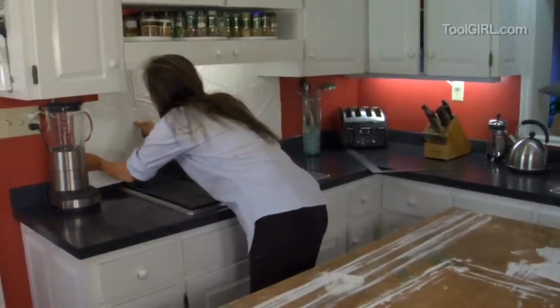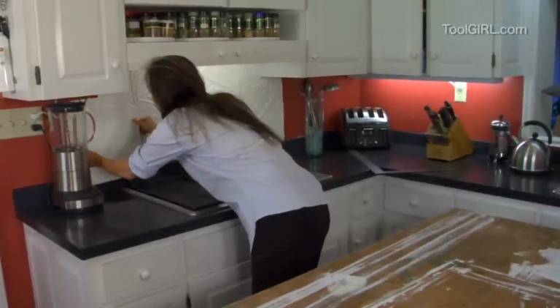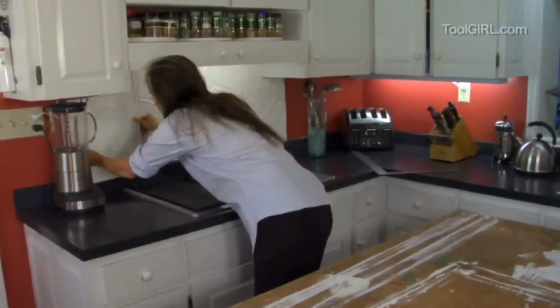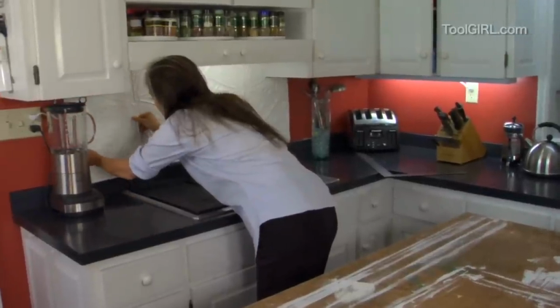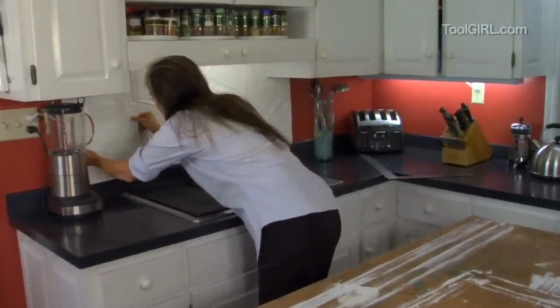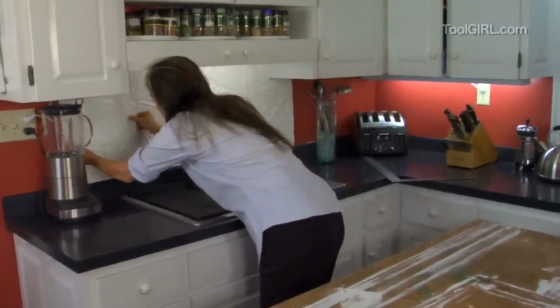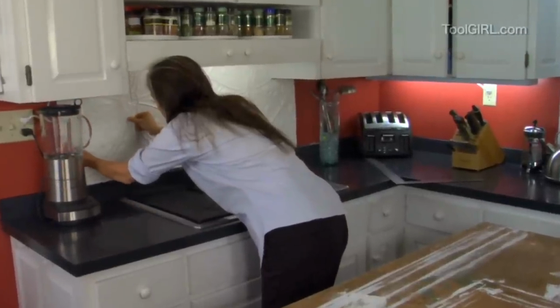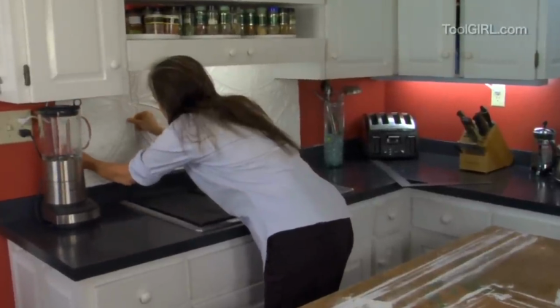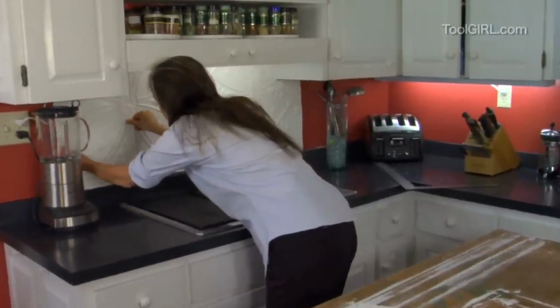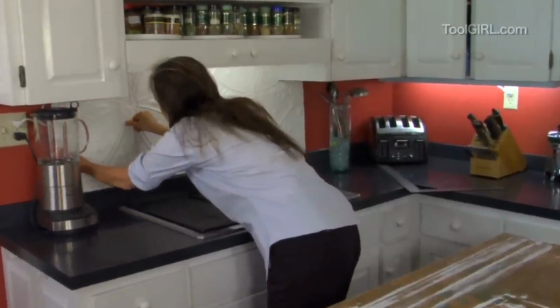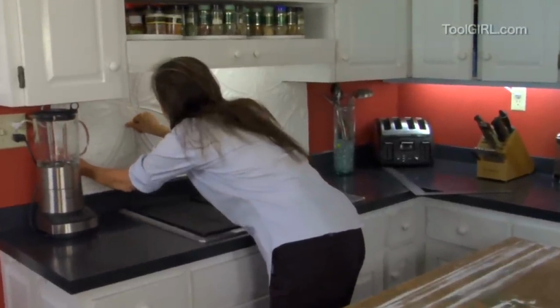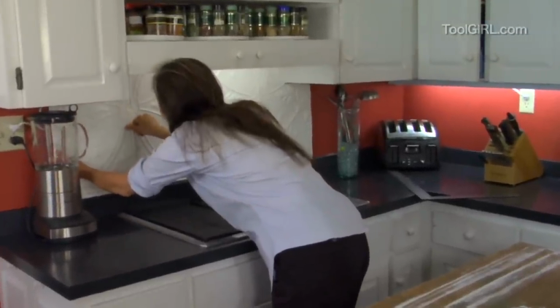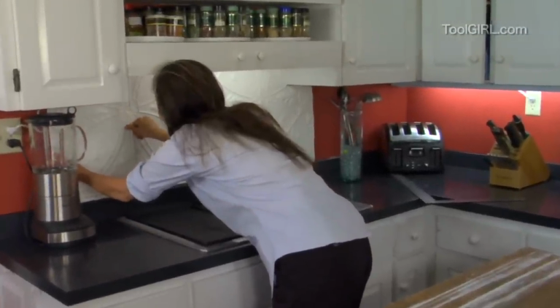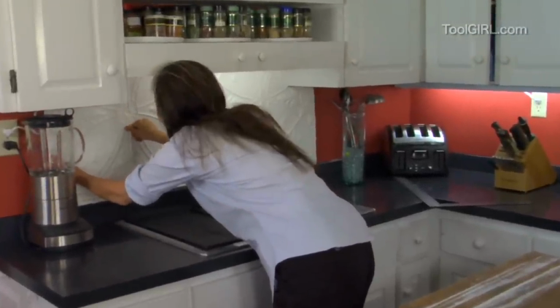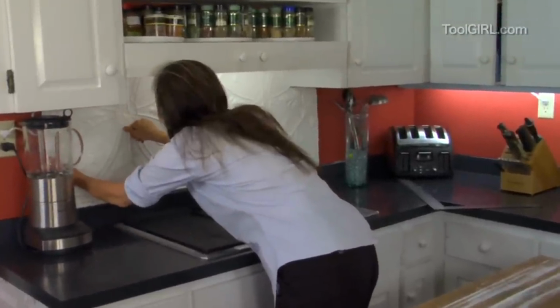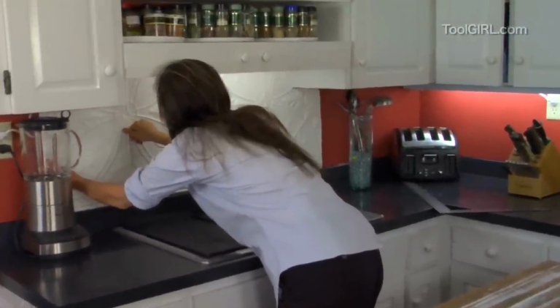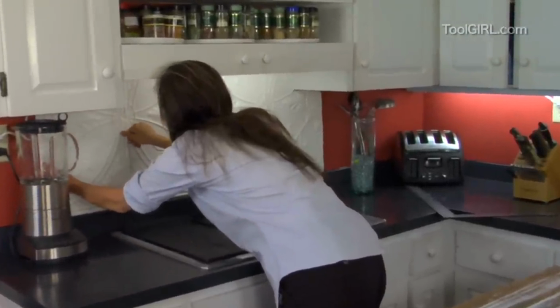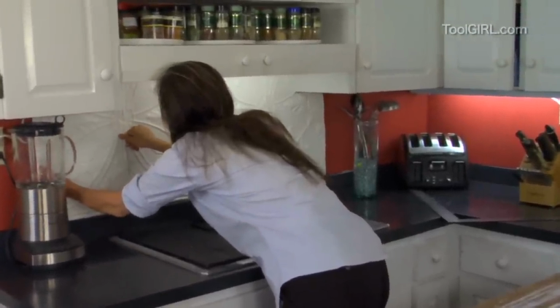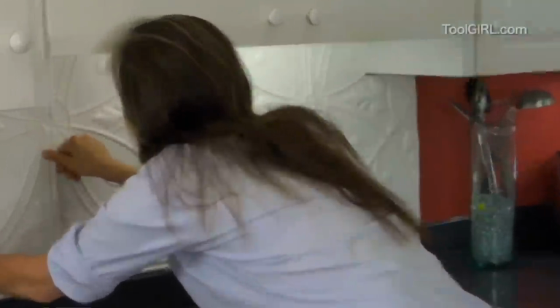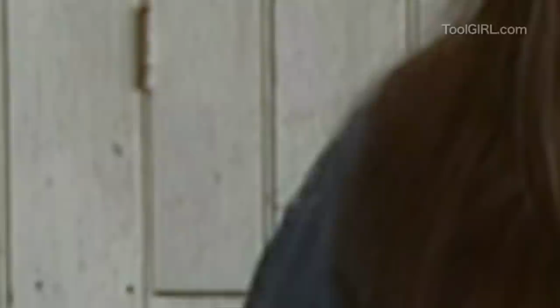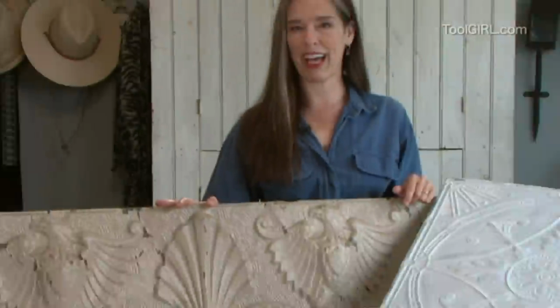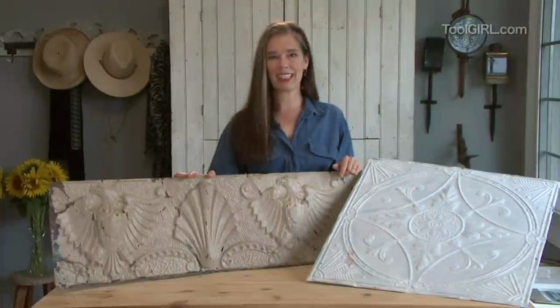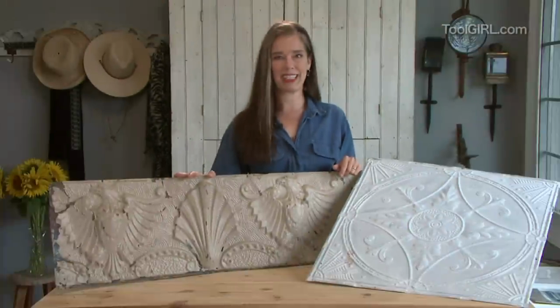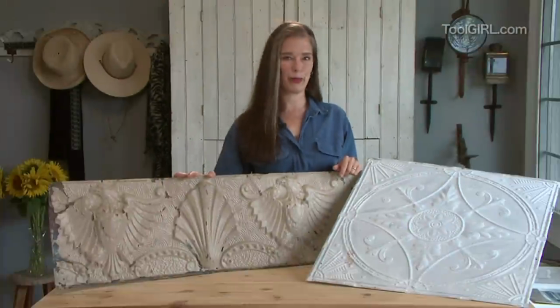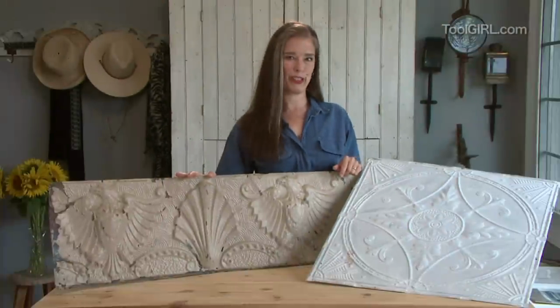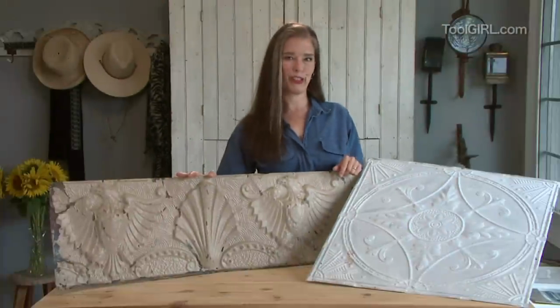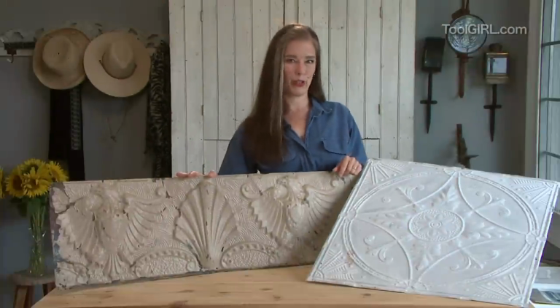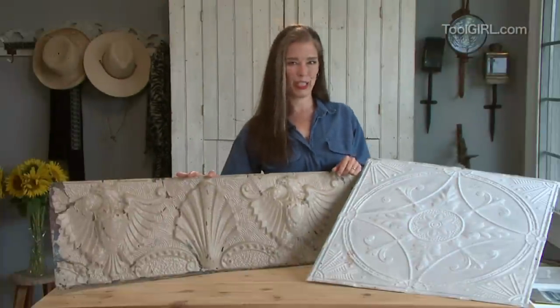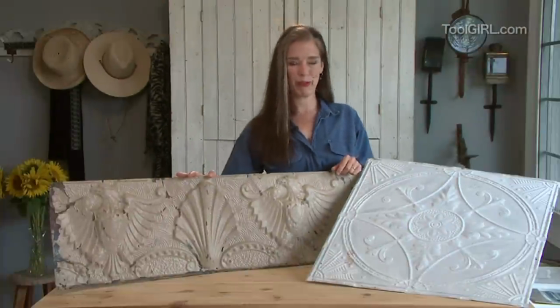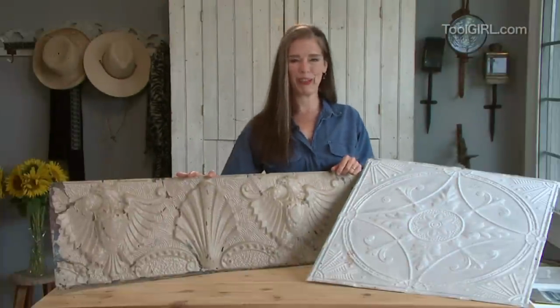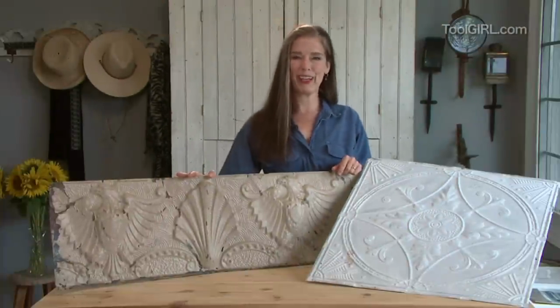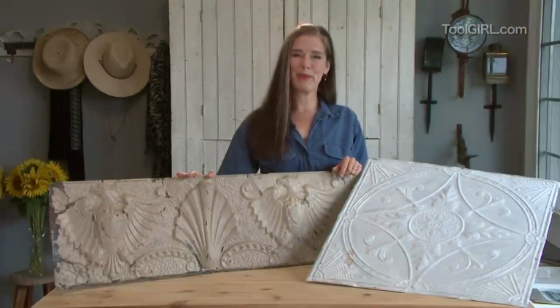If you'd like a backsplash for your kitchen, I've got a great, fast, easy one to show you coming right up.